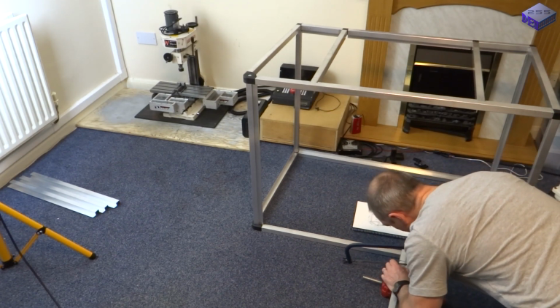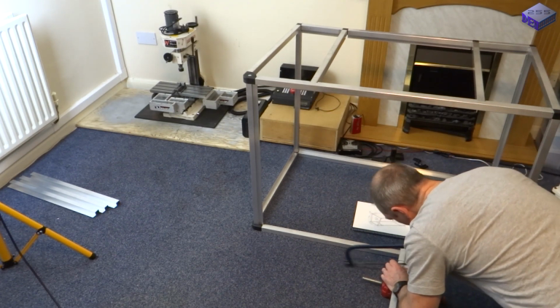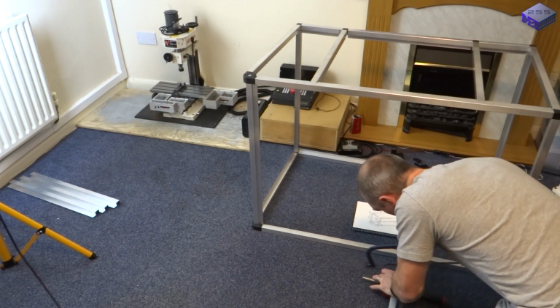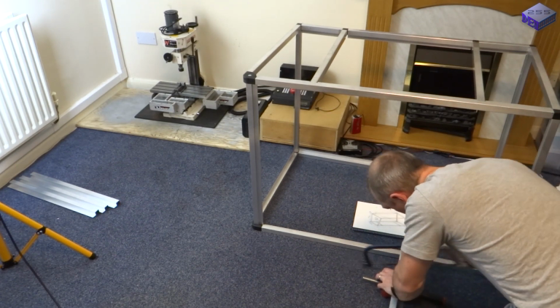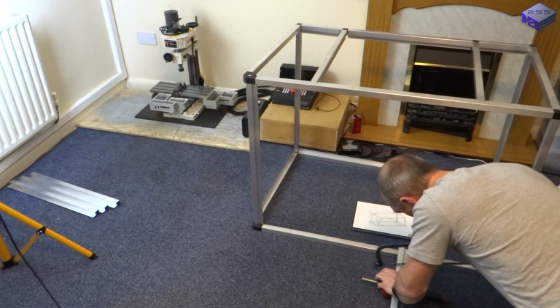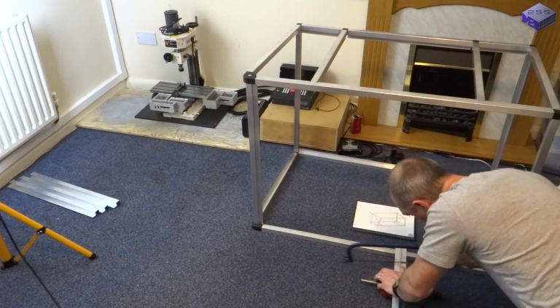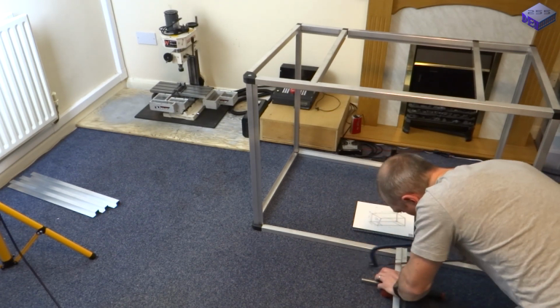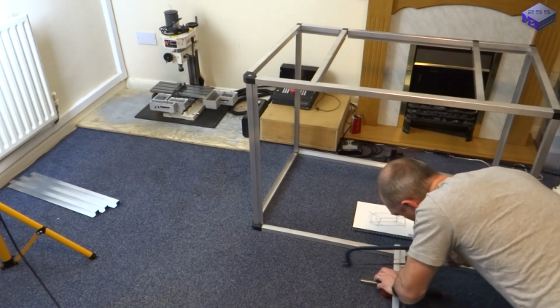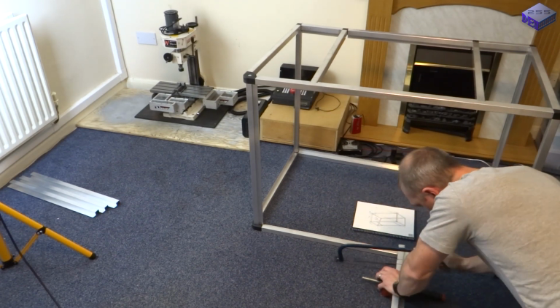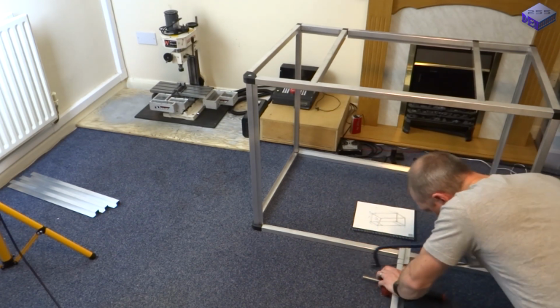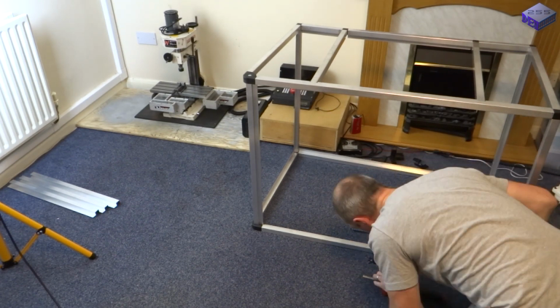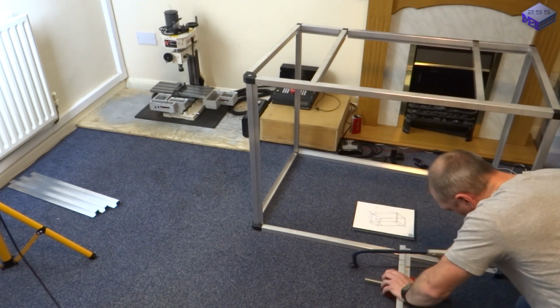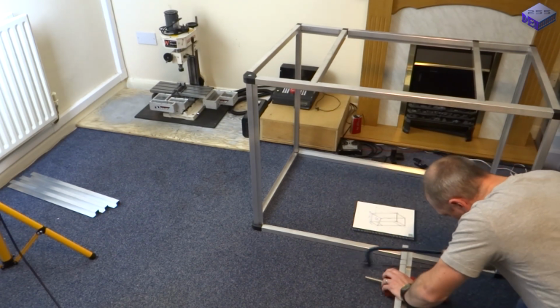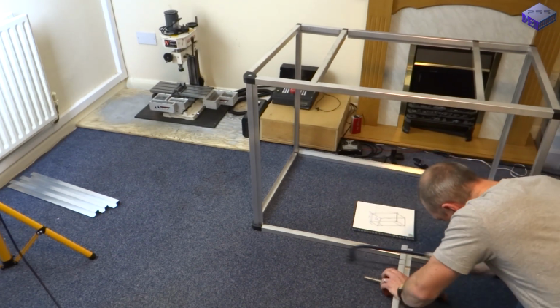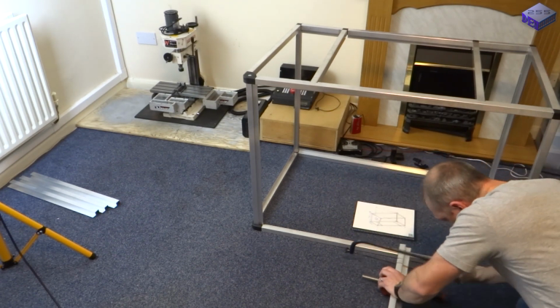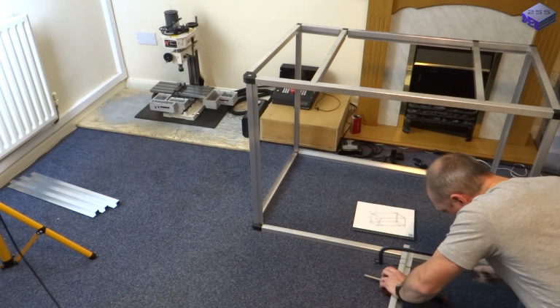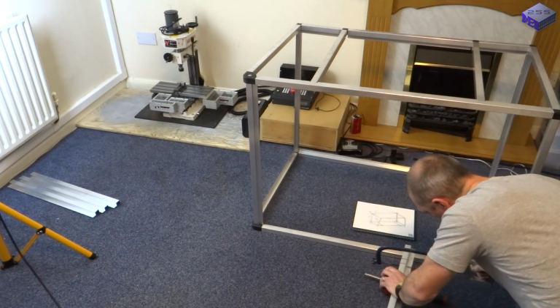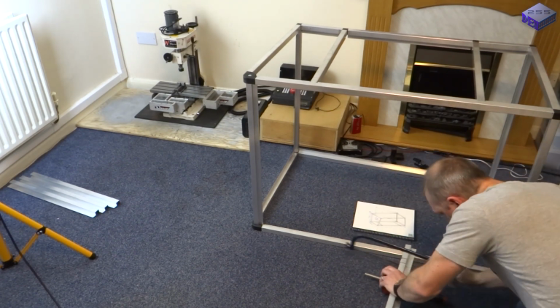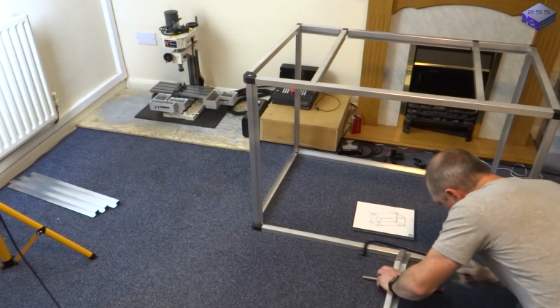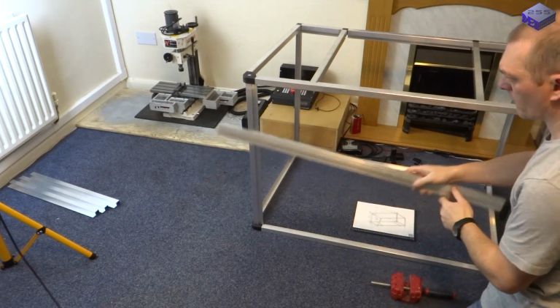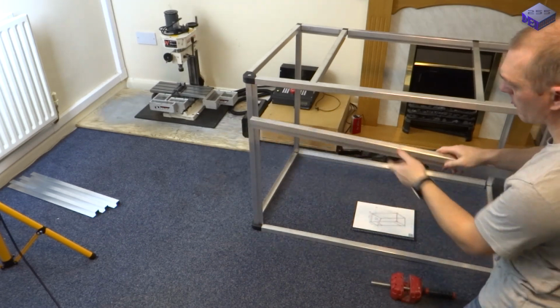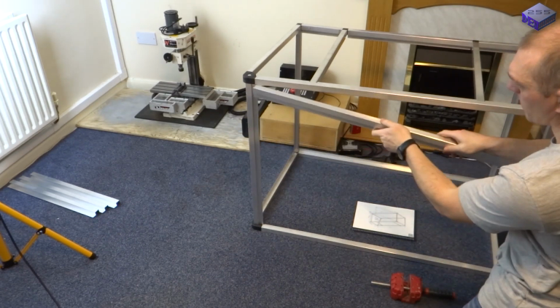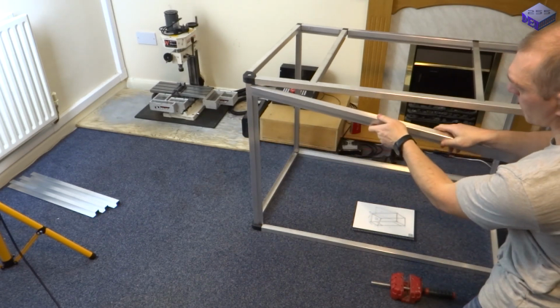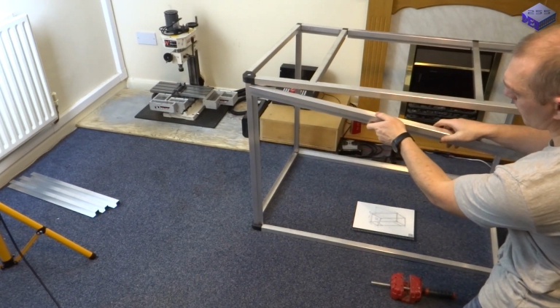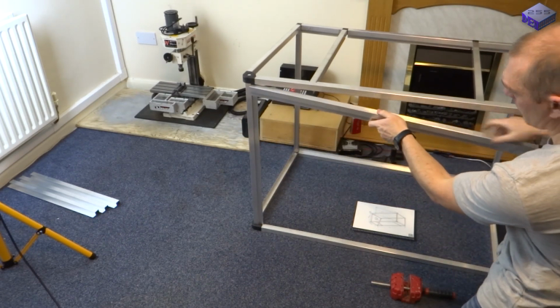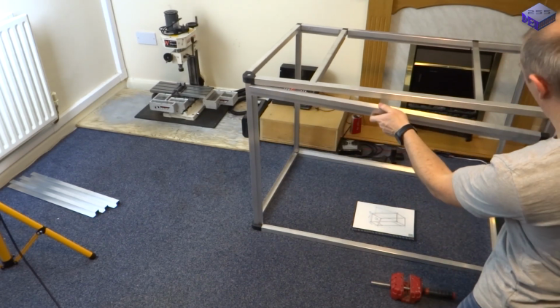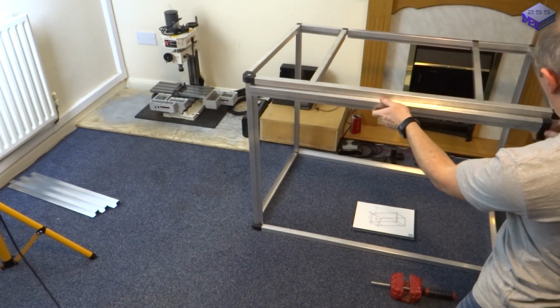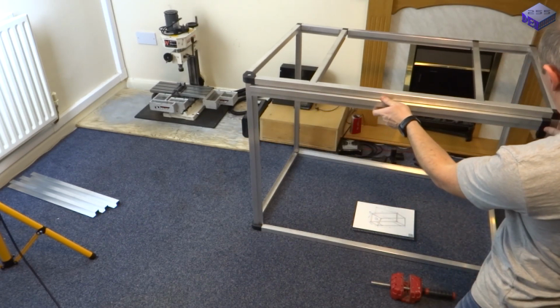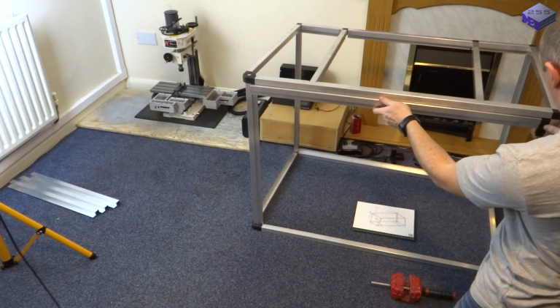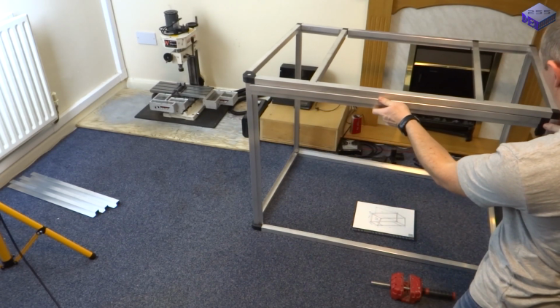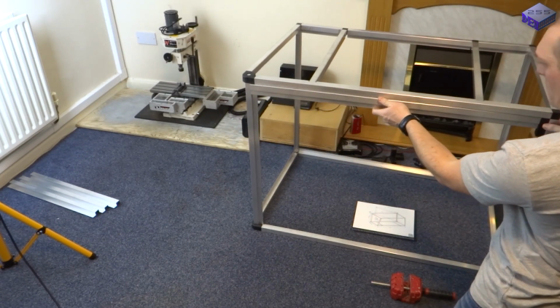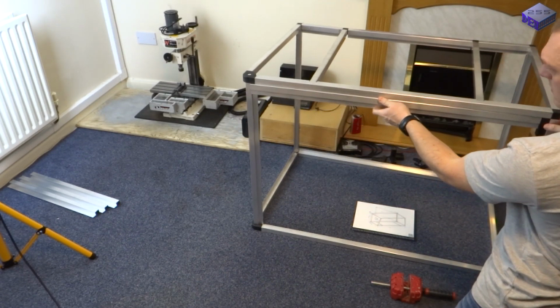I think the hardest part of this one was making the door, but for the size of the door it's actually quite strong in the end.